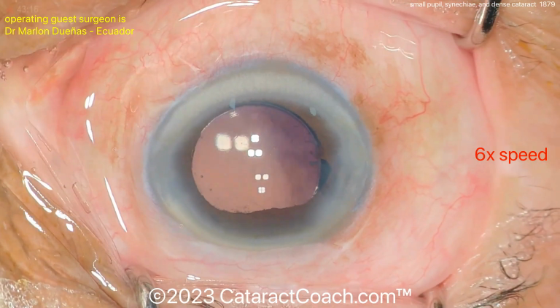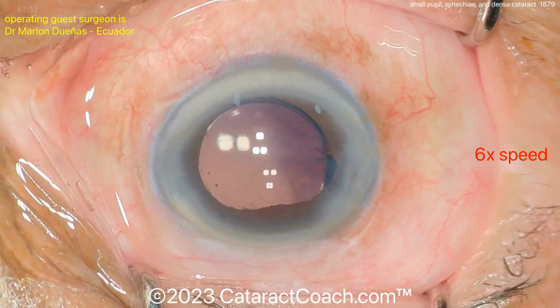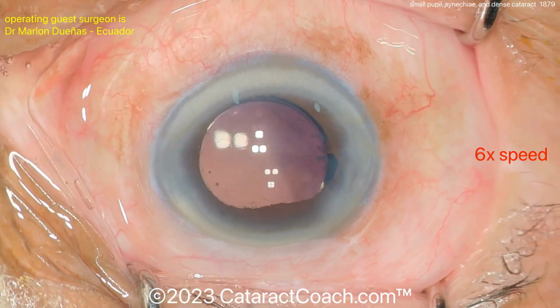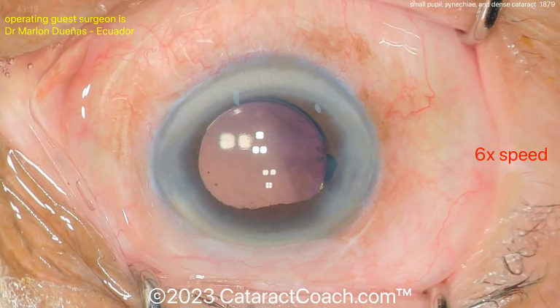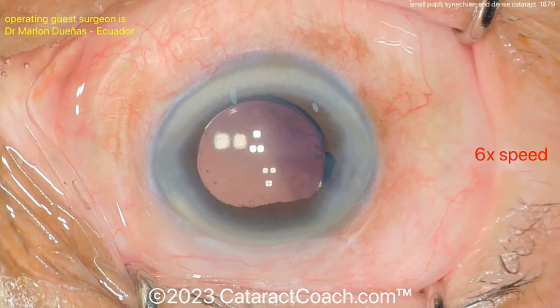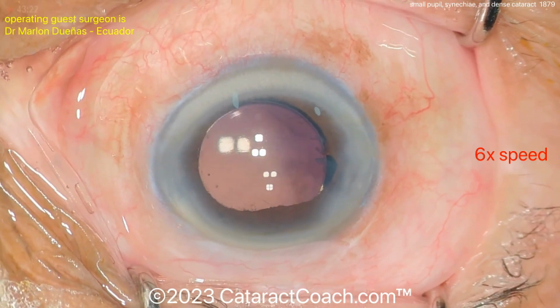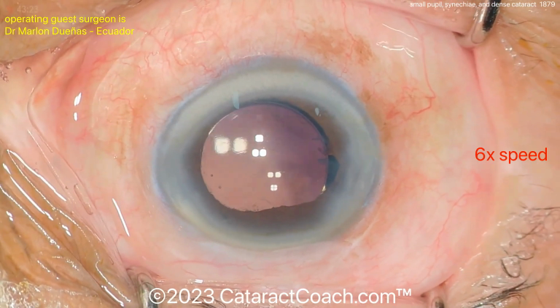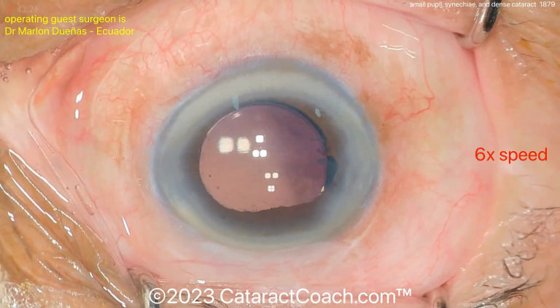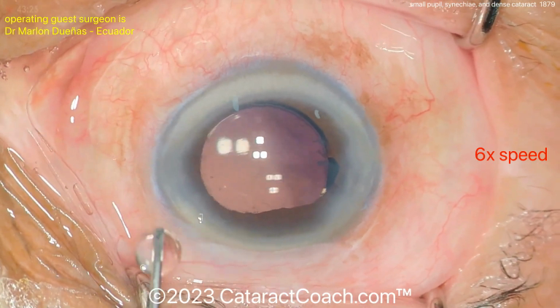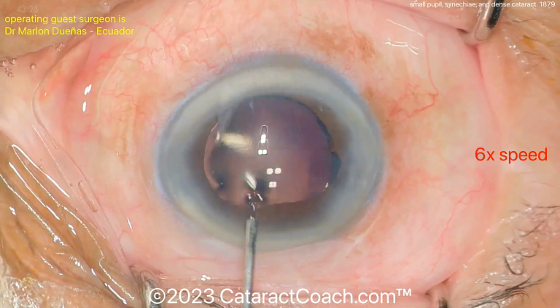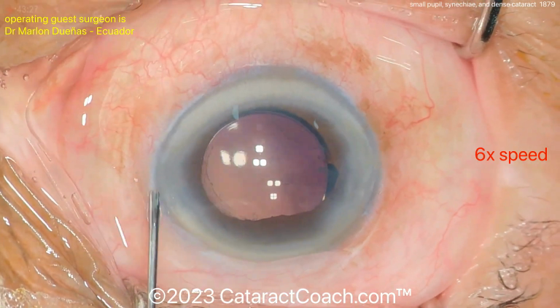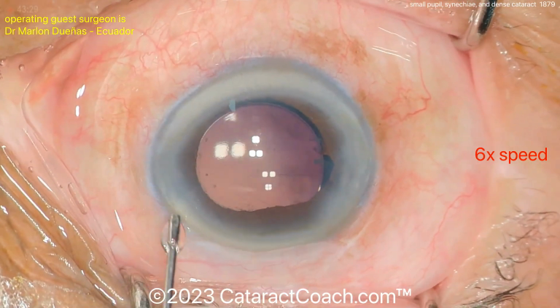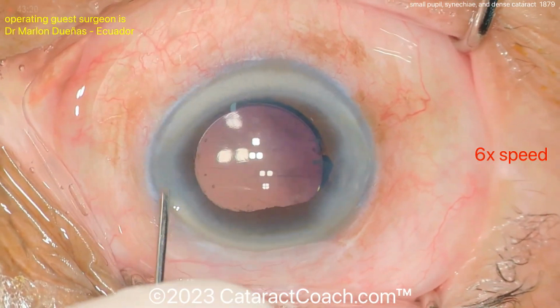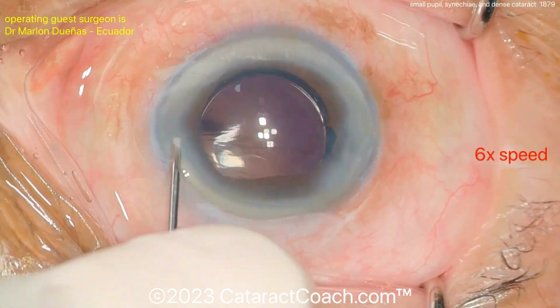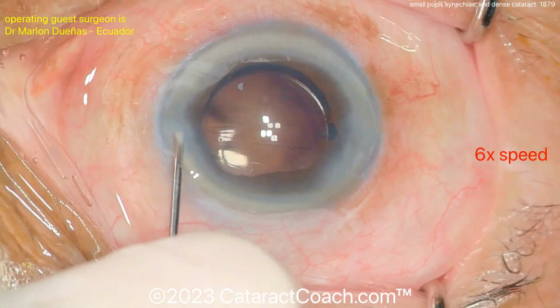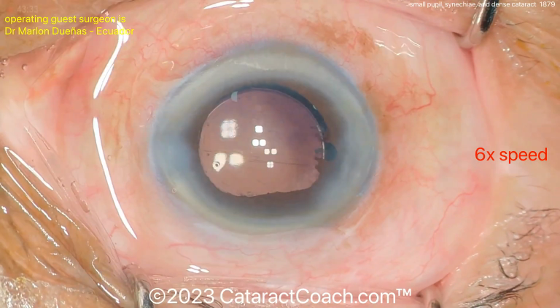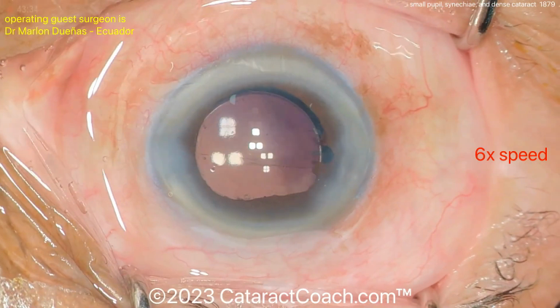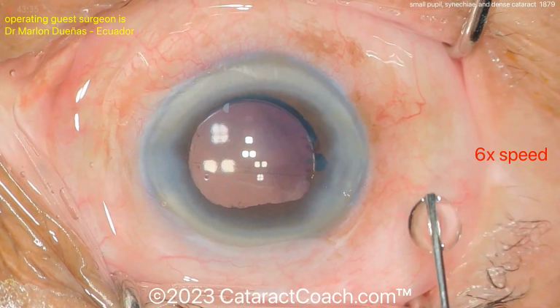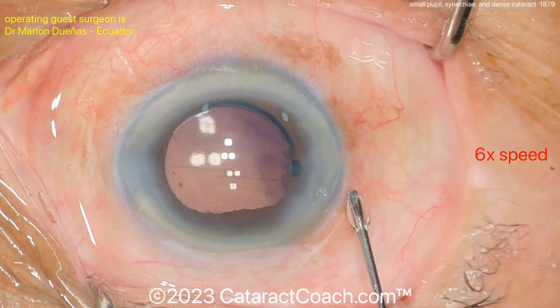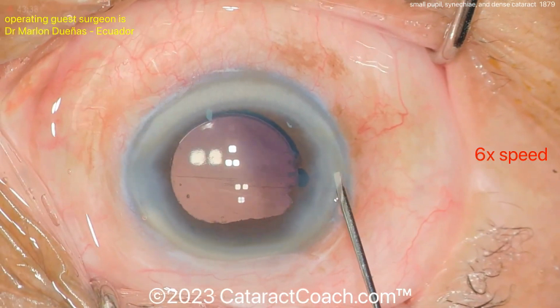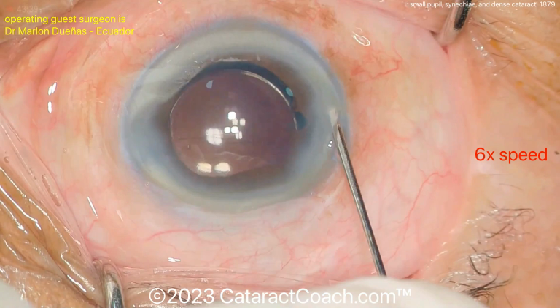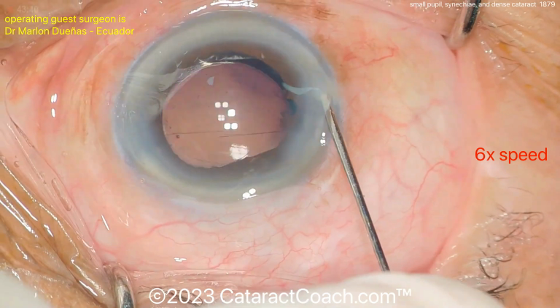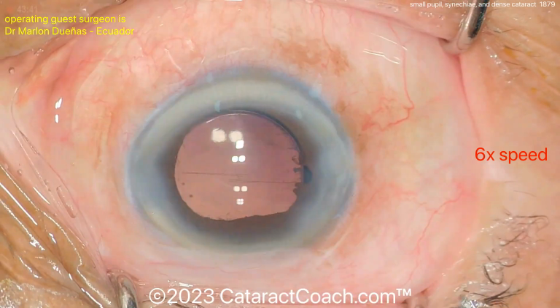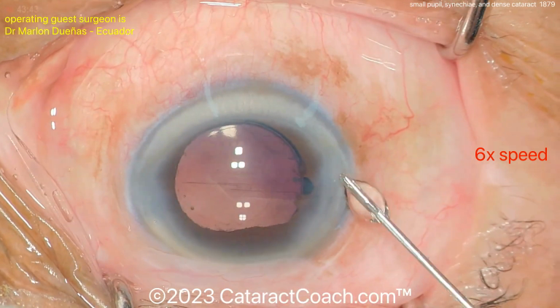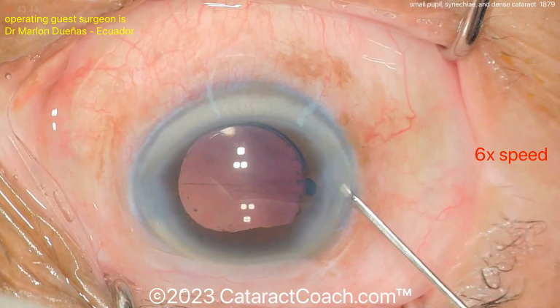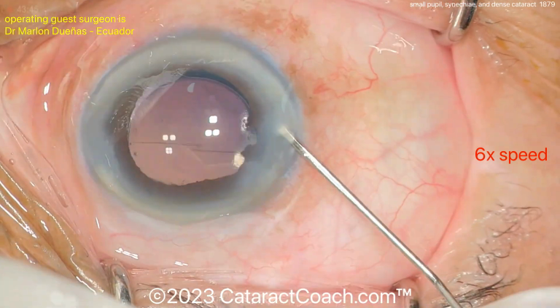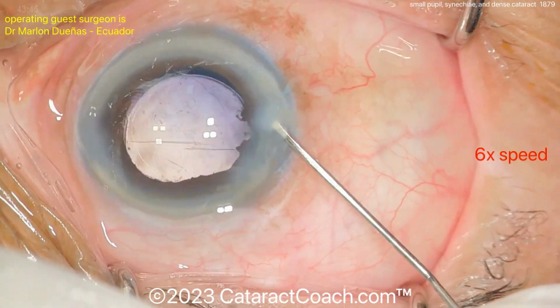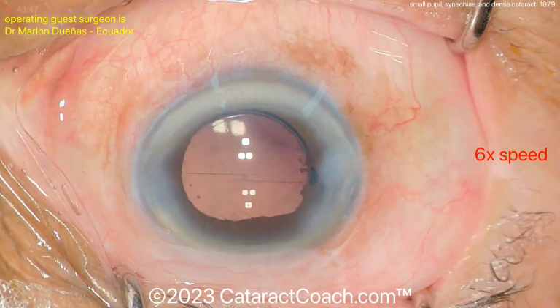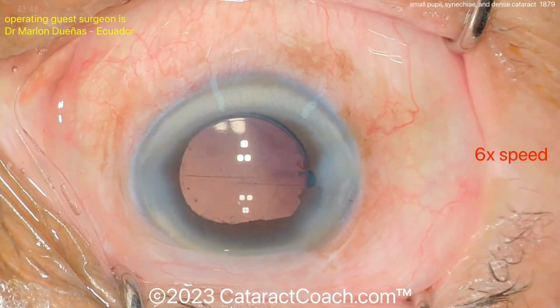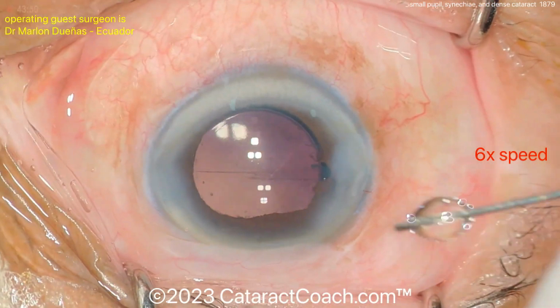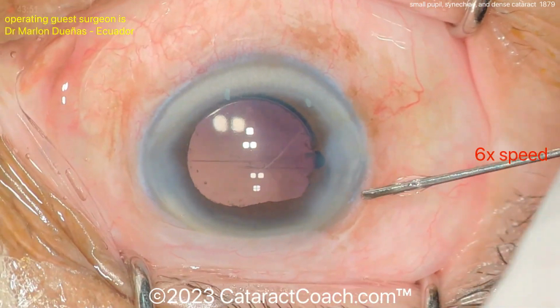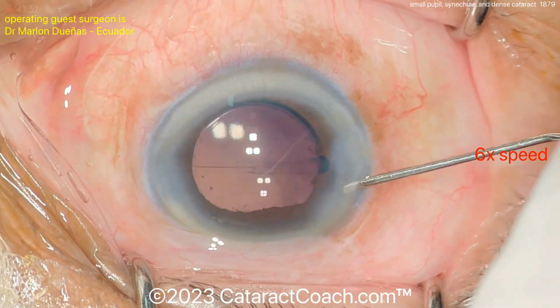Thank you so much for watching. Remember you can submit your own videos — go to cataractcoach.com, there's a link to submit your video, and we'd love to check it out.